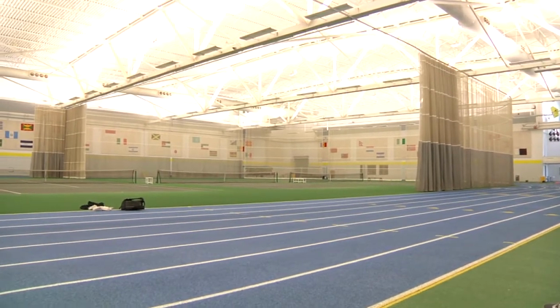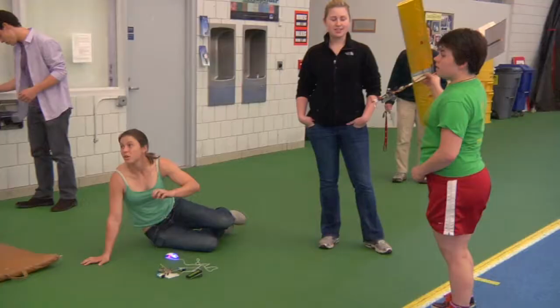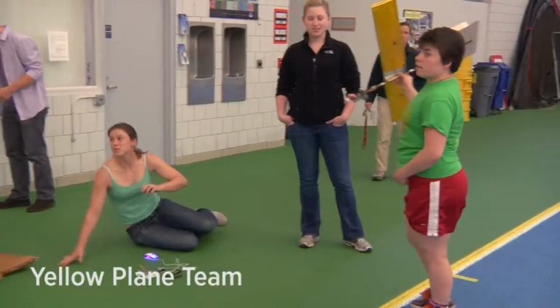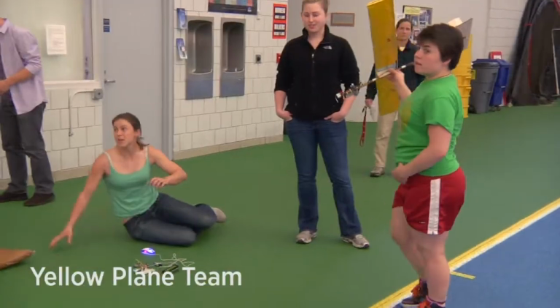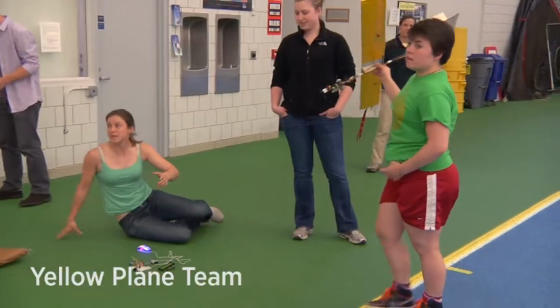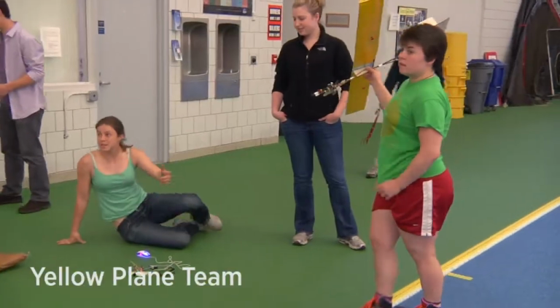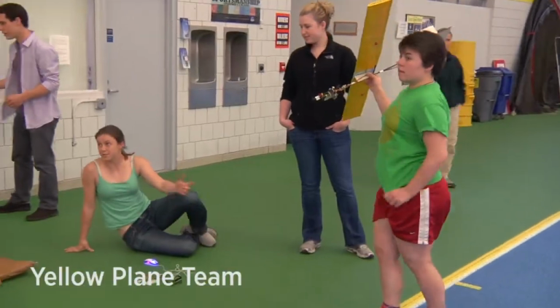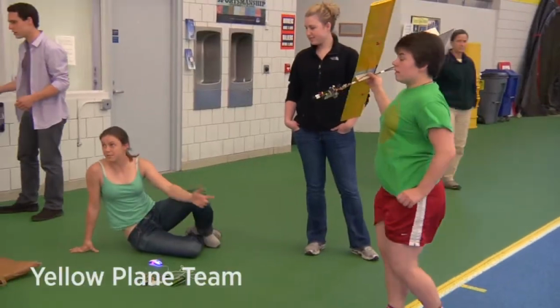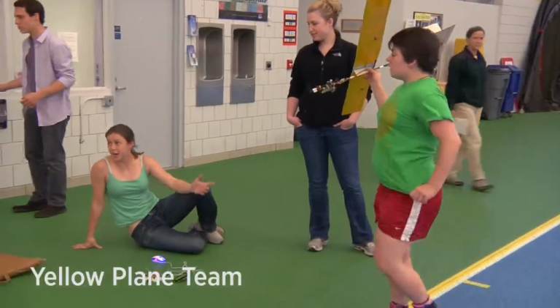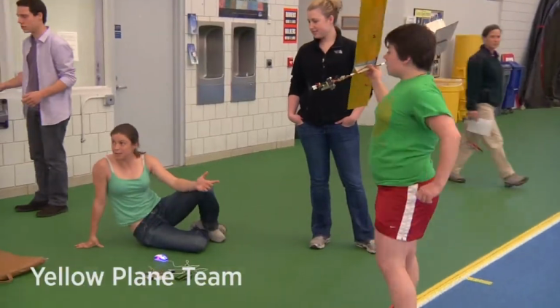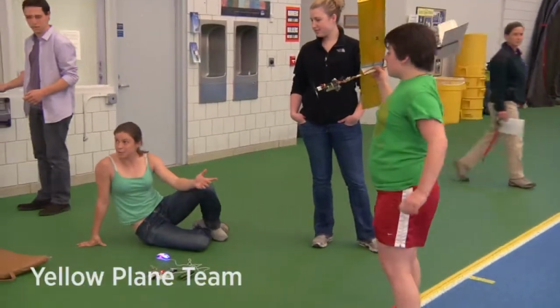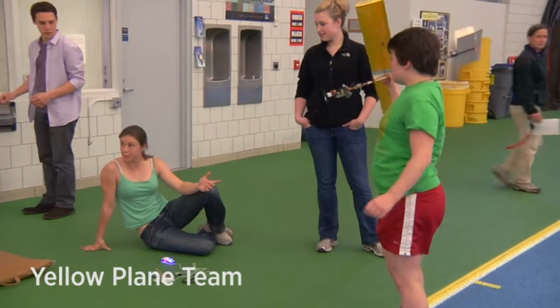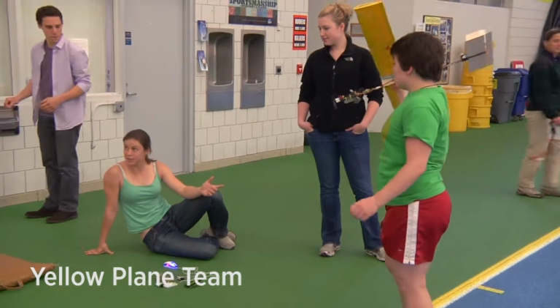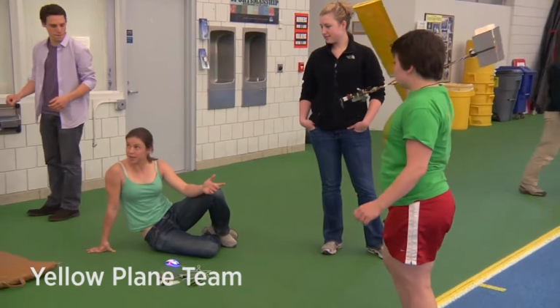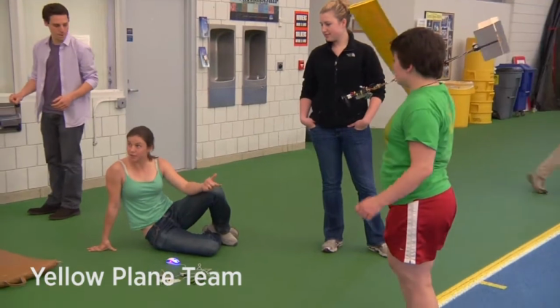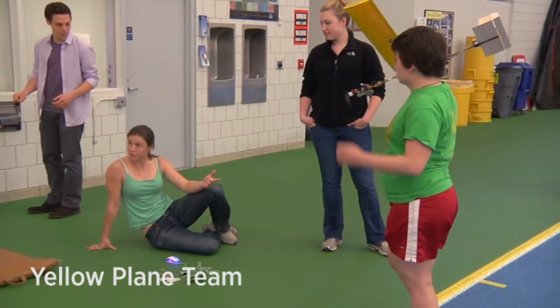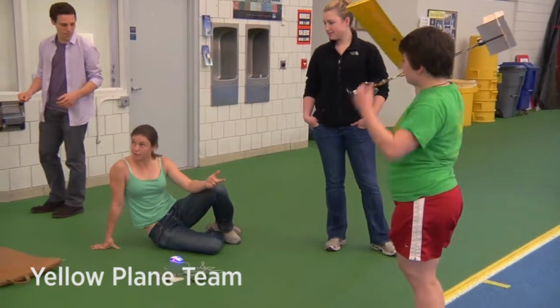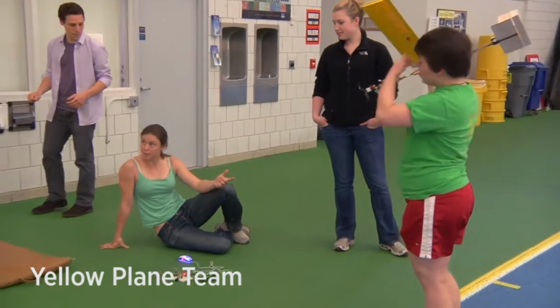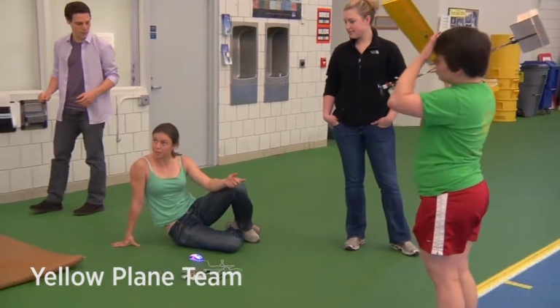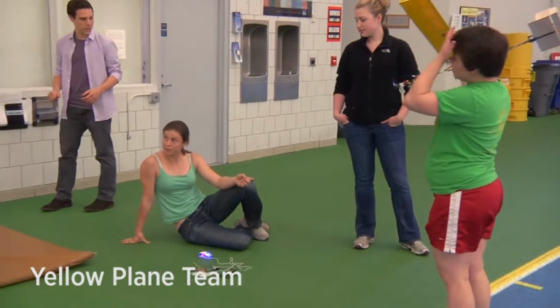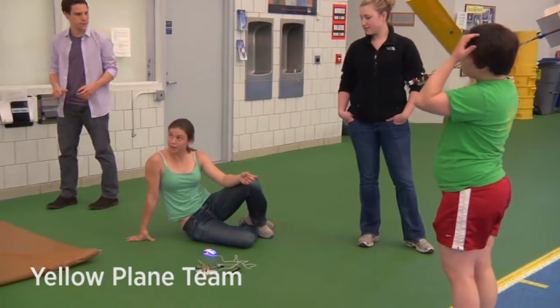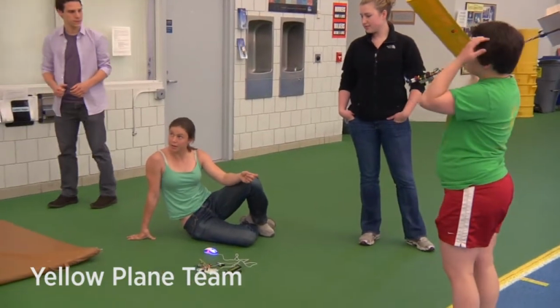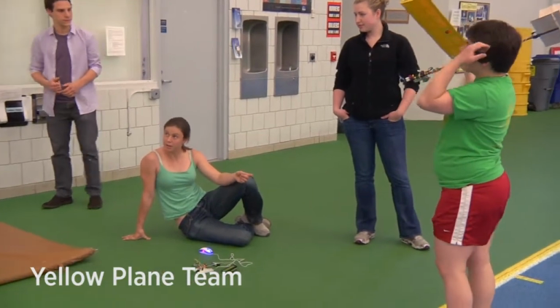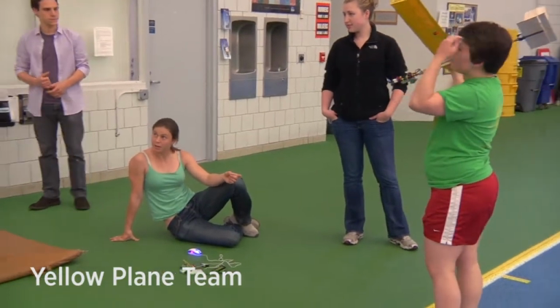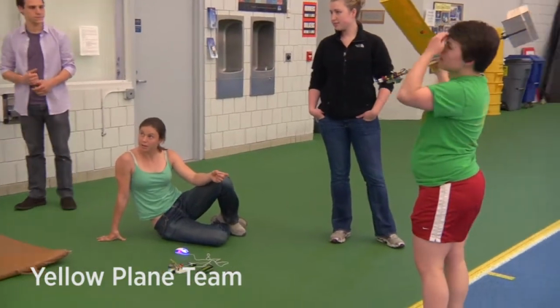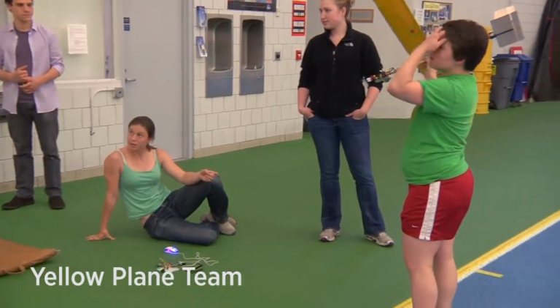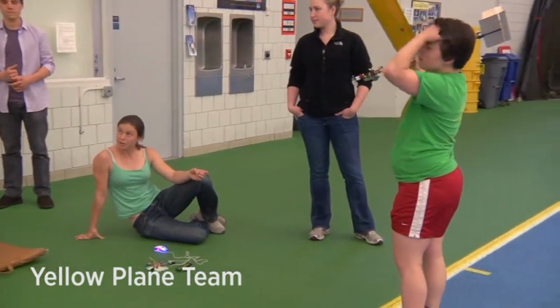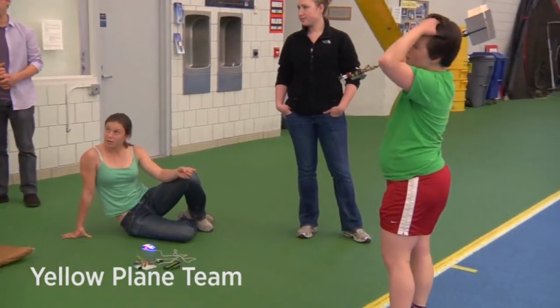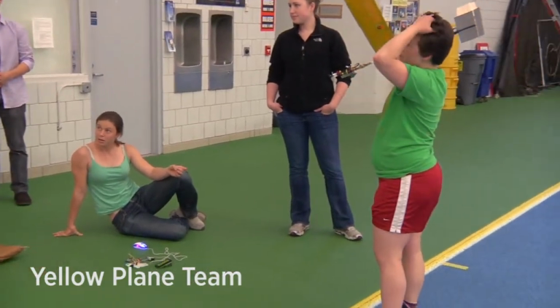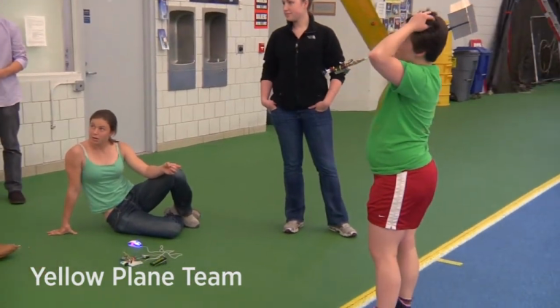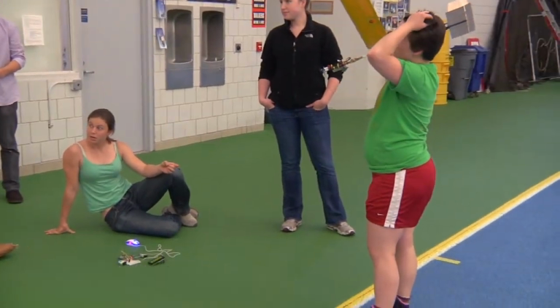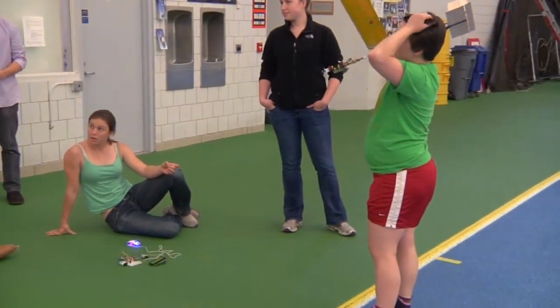You said this has five times the range of the other transmitters, right? They say a mile on the outside.